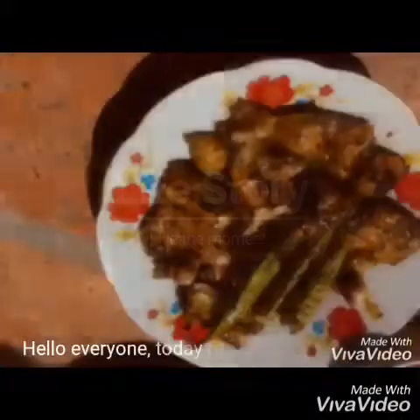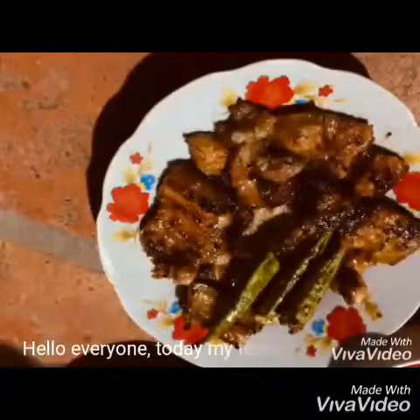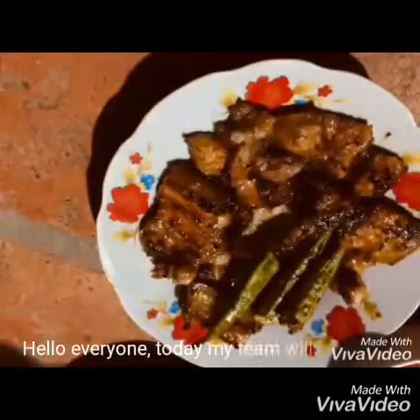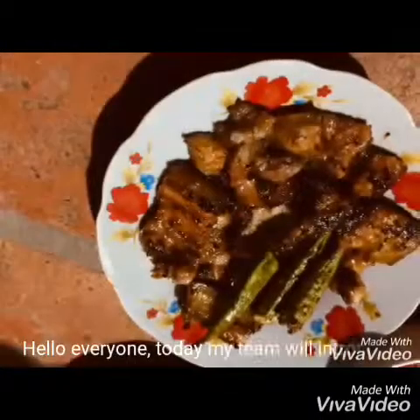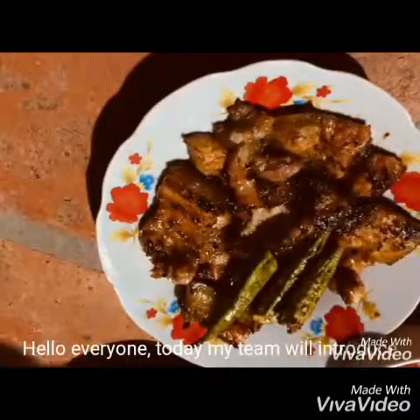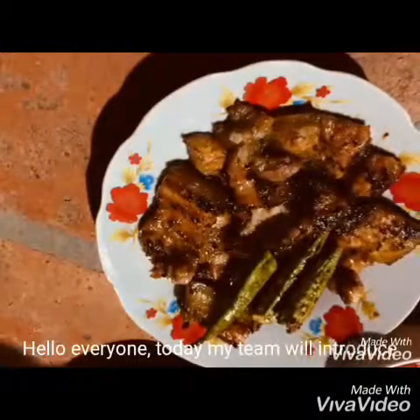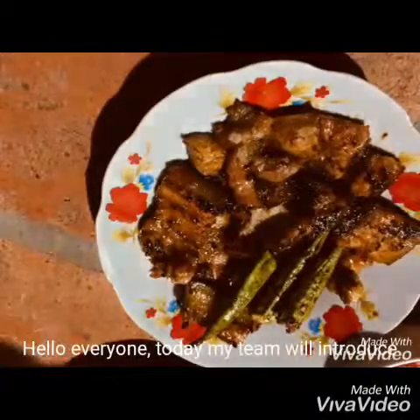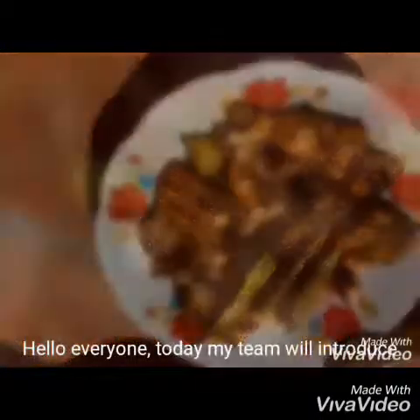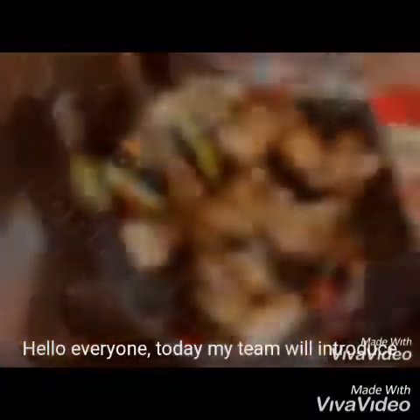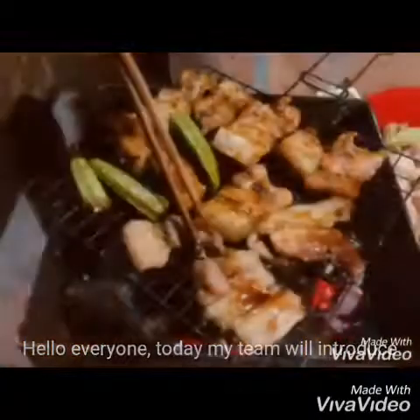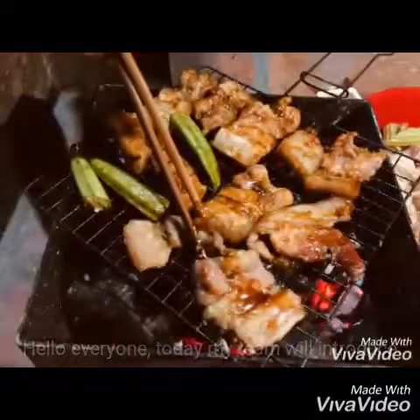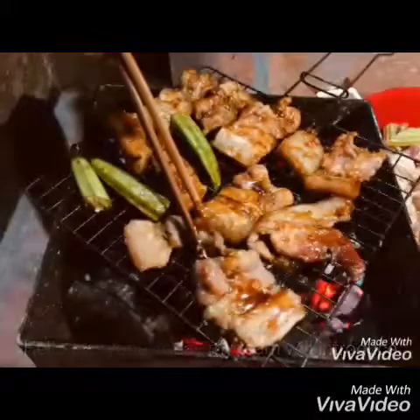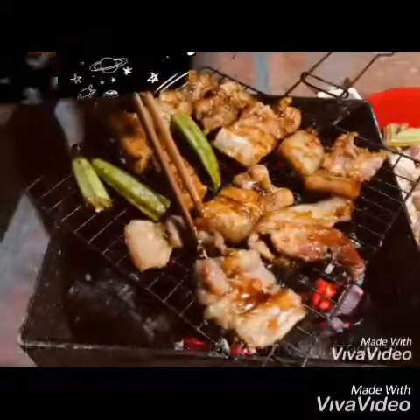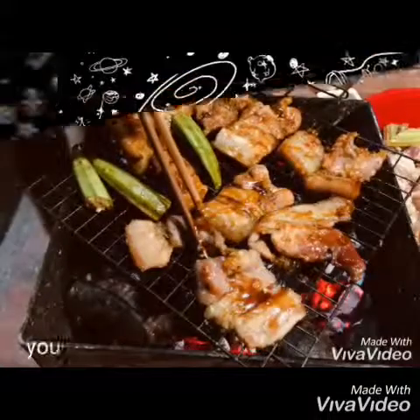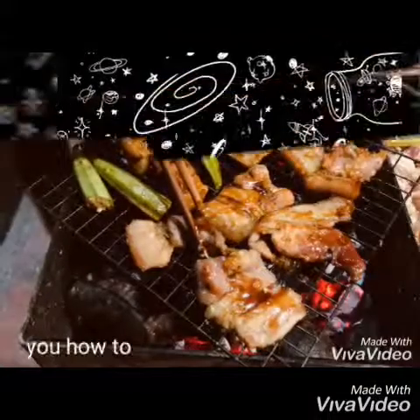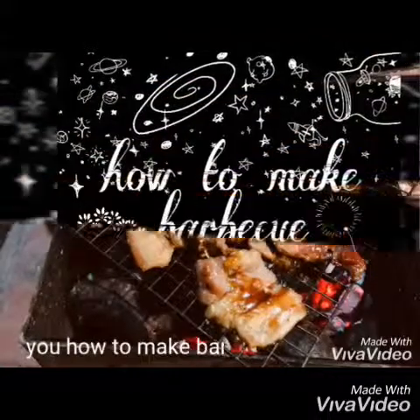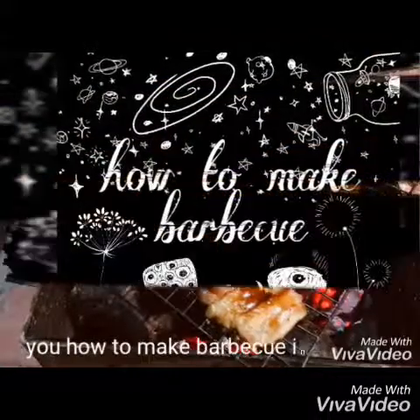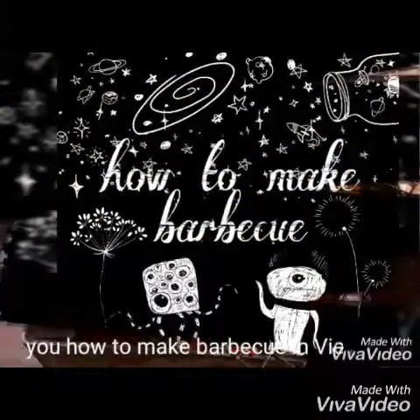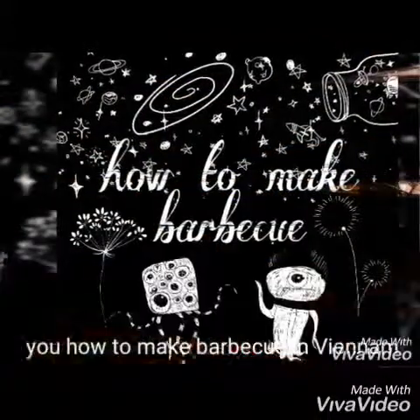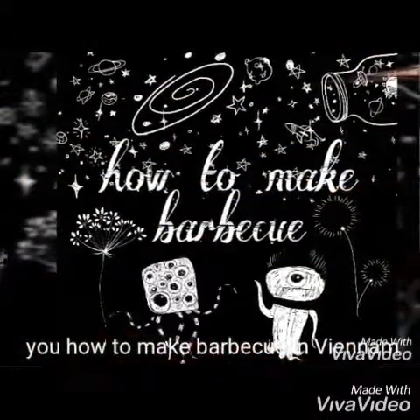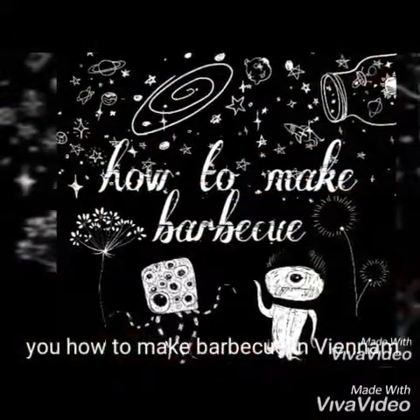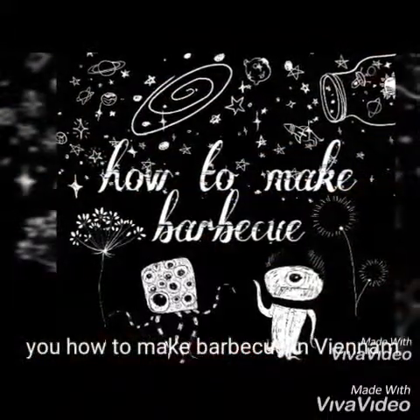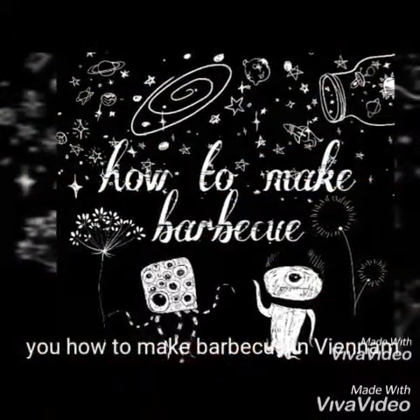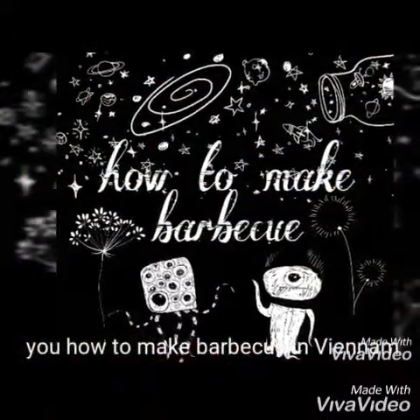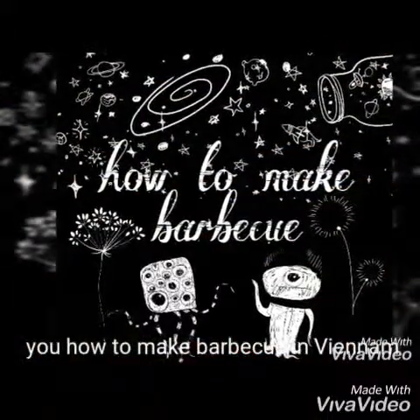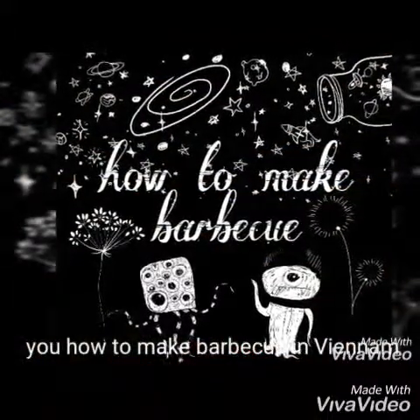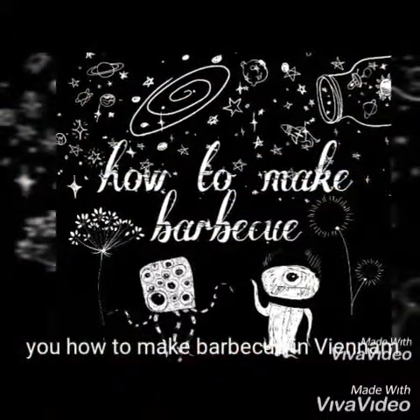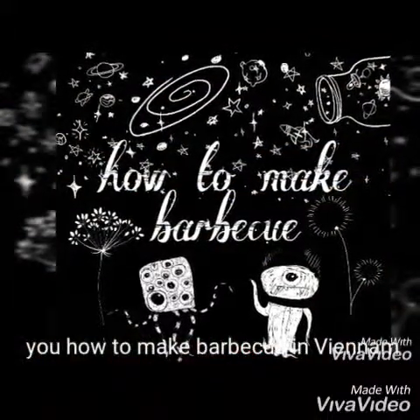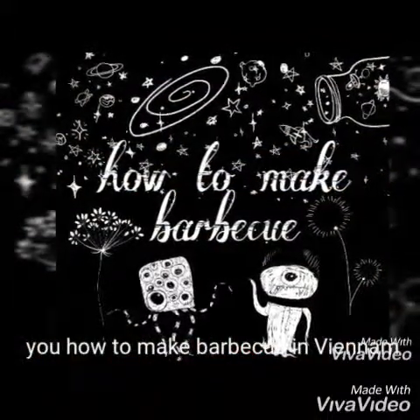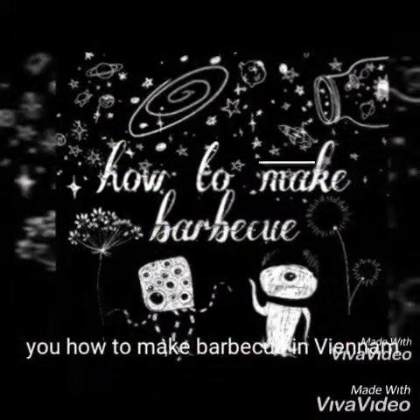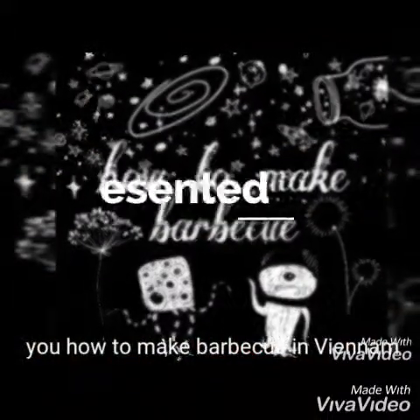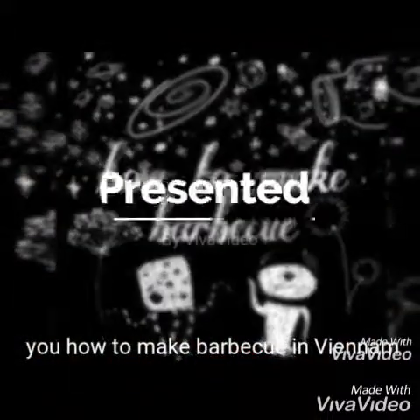Hello everyone! Today, my team will introduce you how to make BBQ in Vietnam.